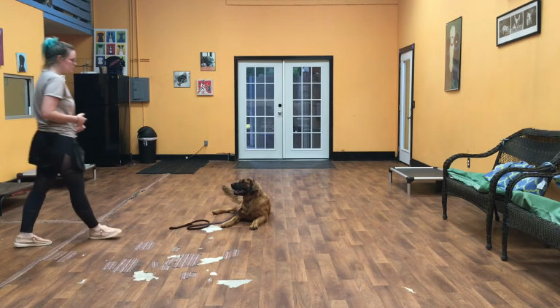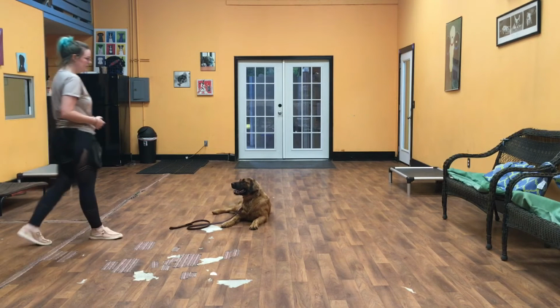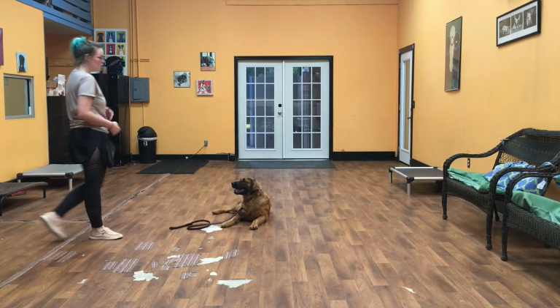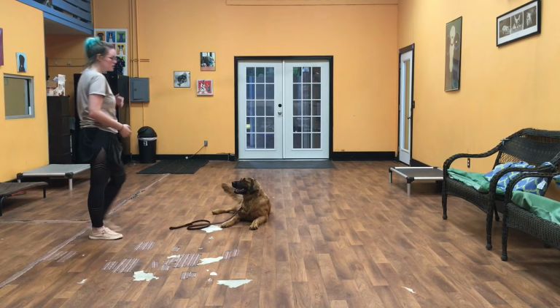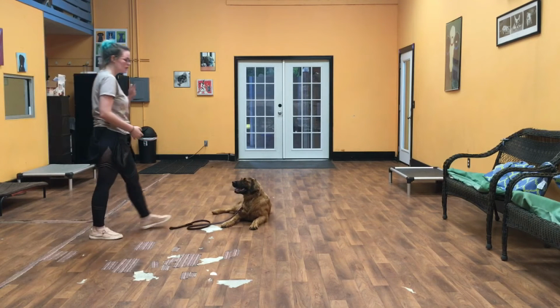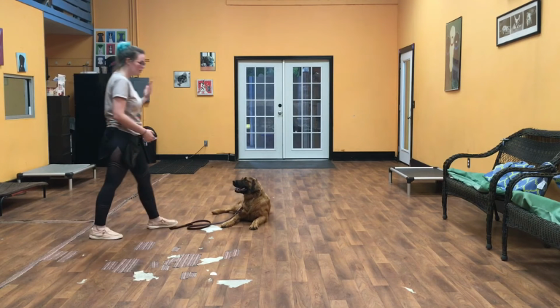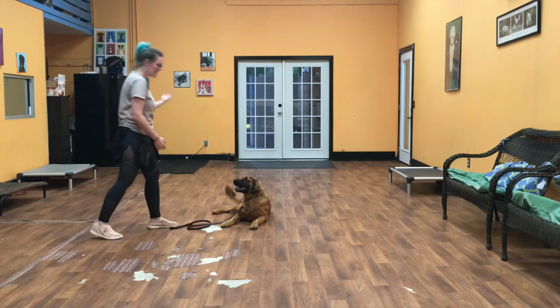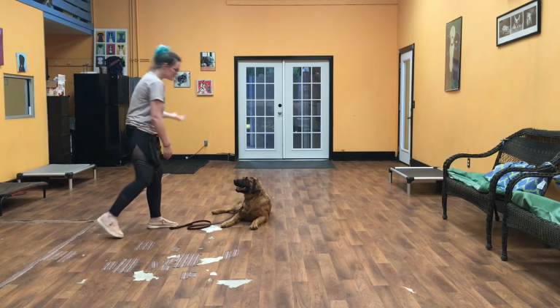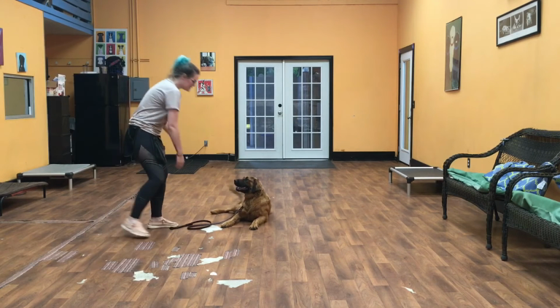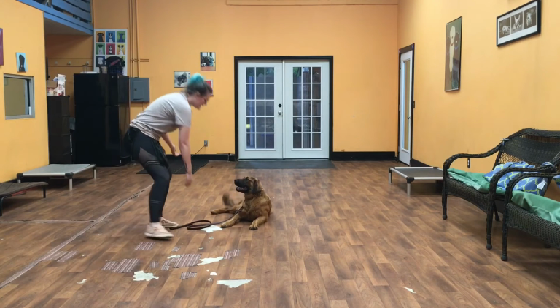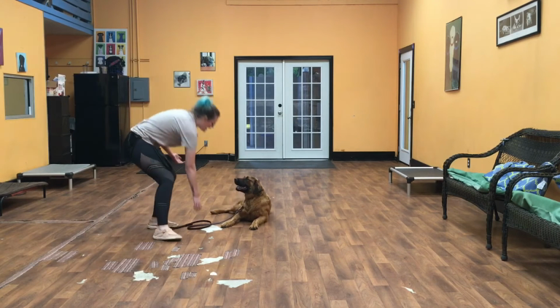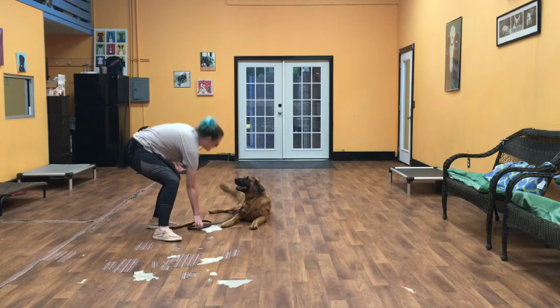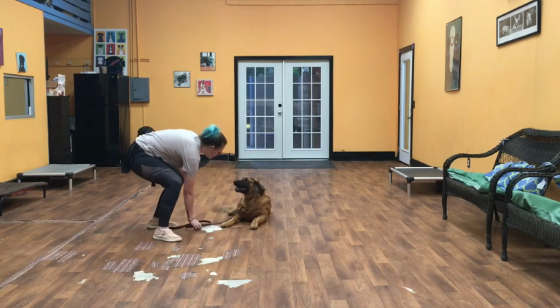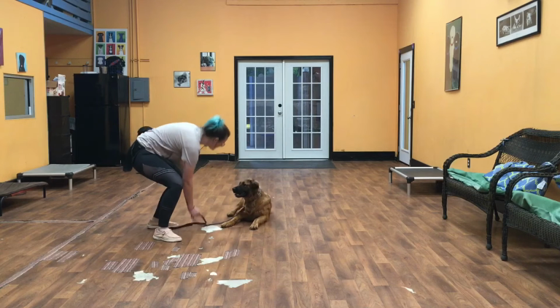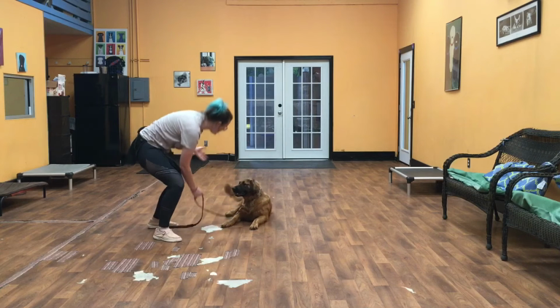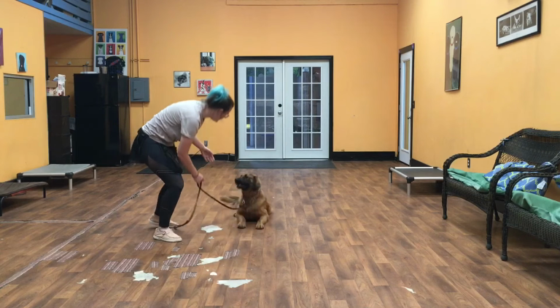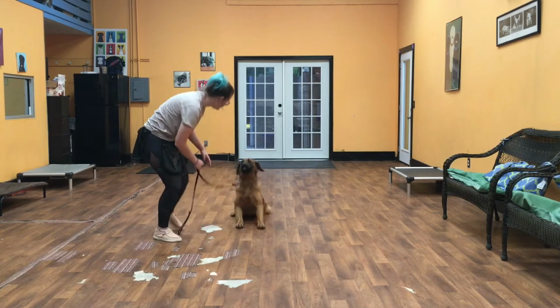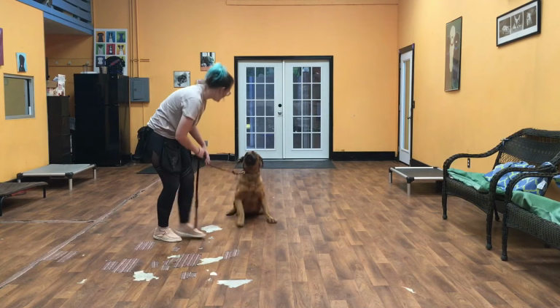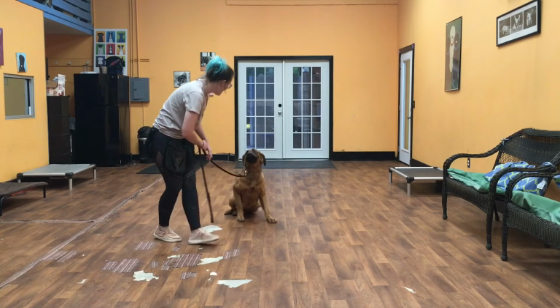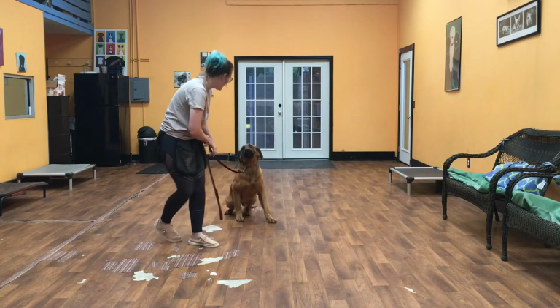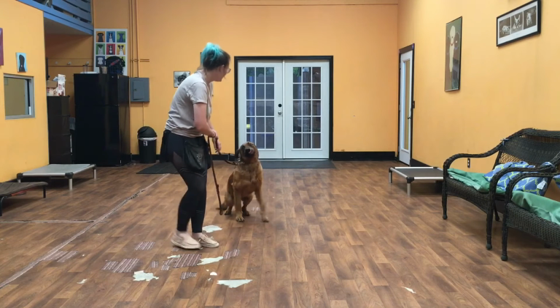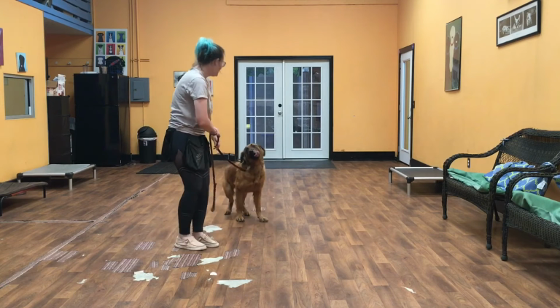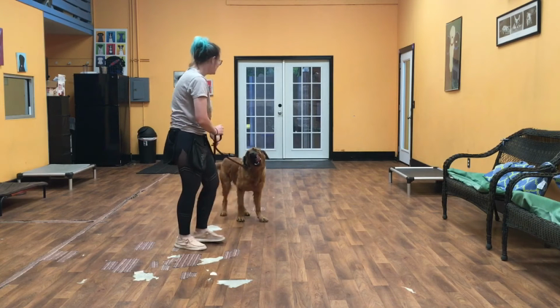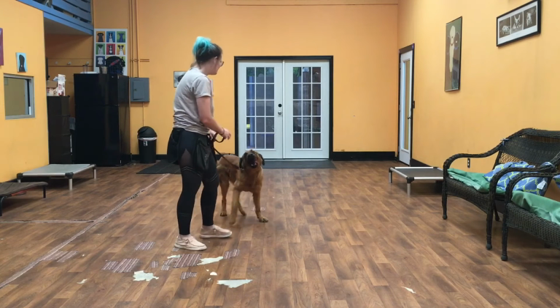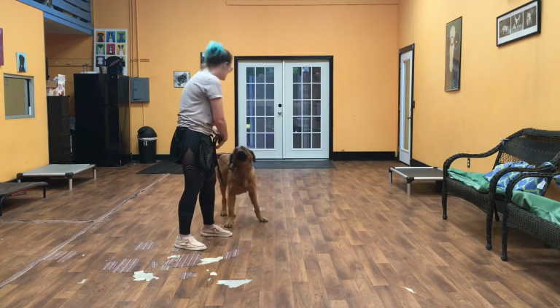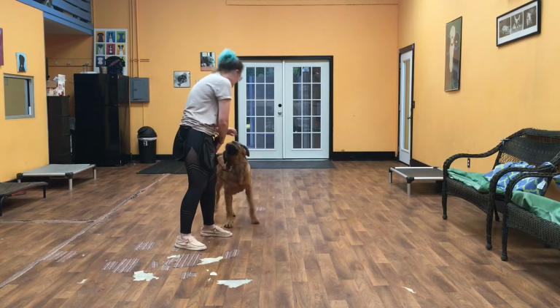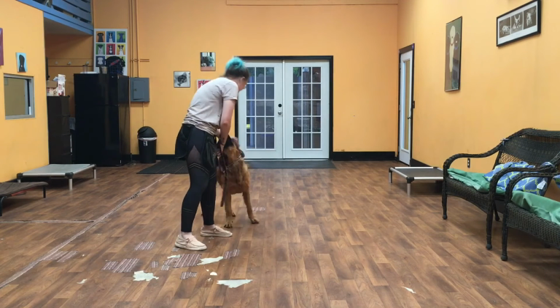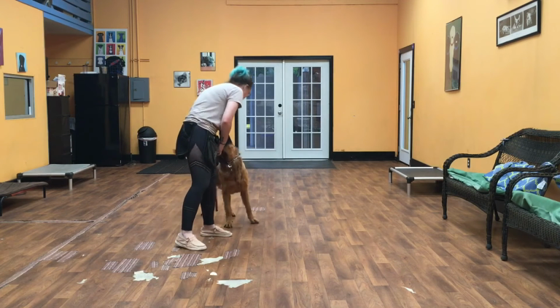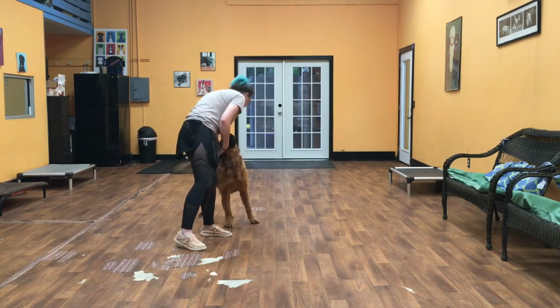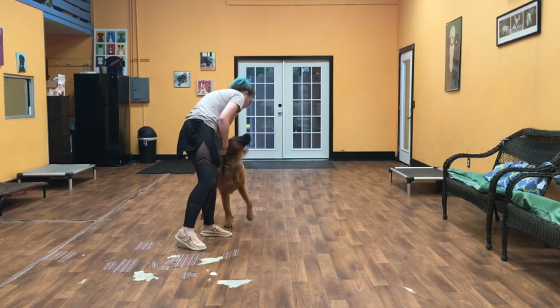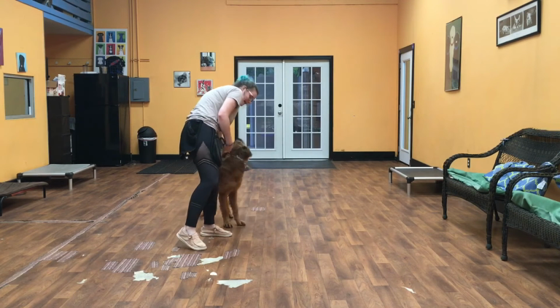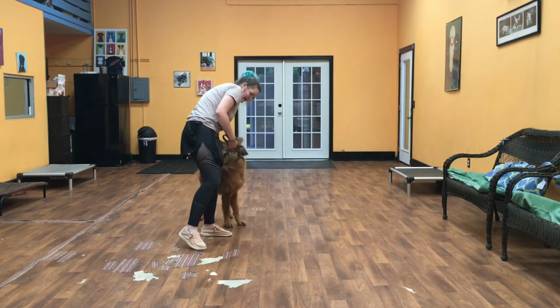His release word is the word 'okay', so I'm going to say okay. And that means he can get up and be free again.